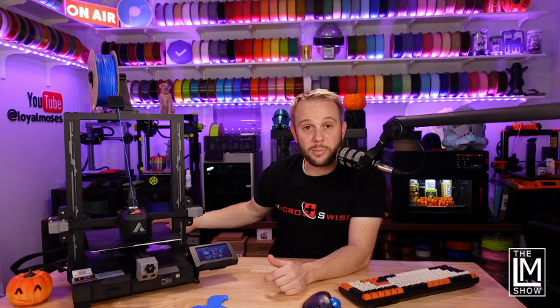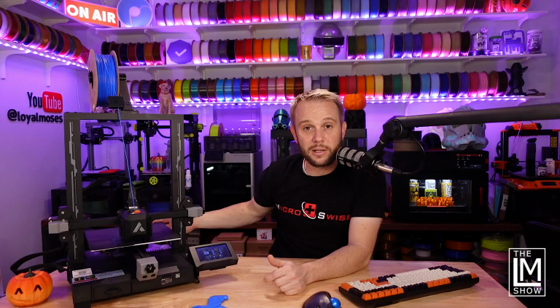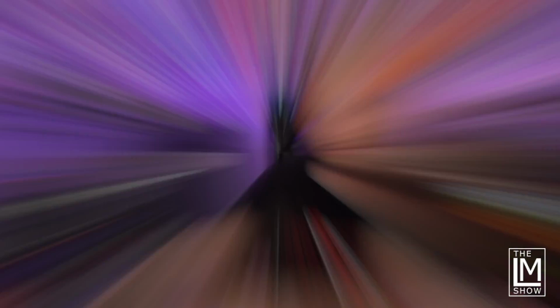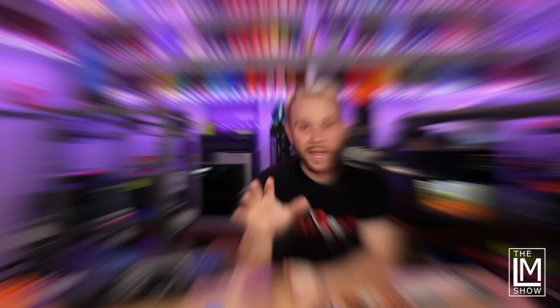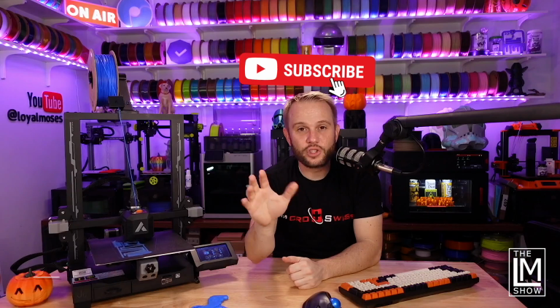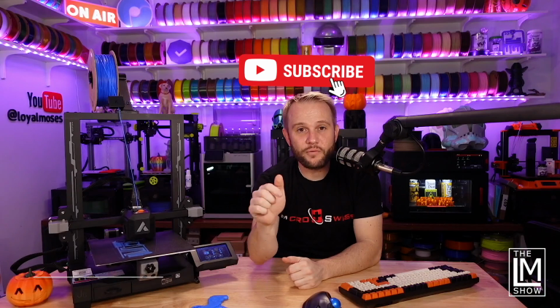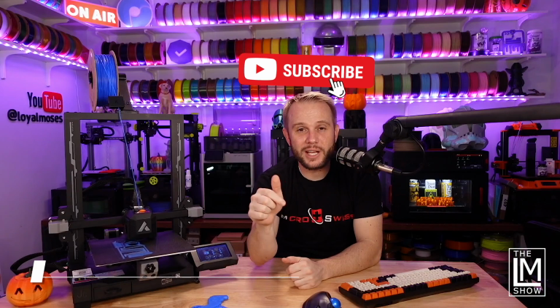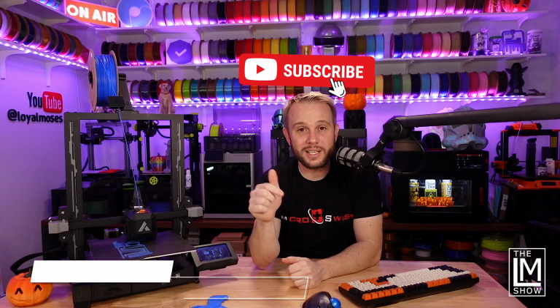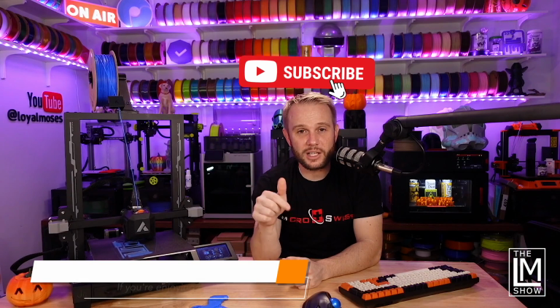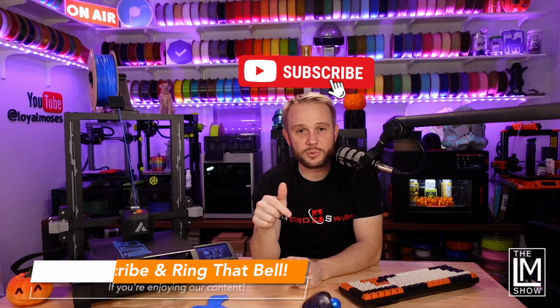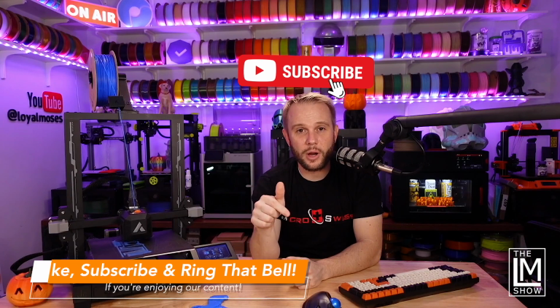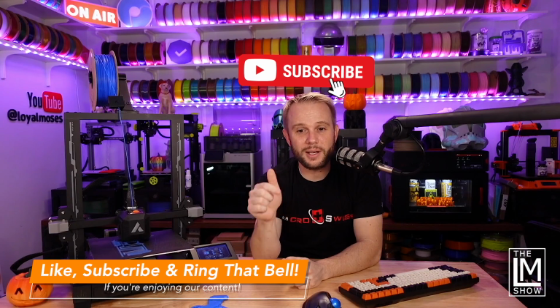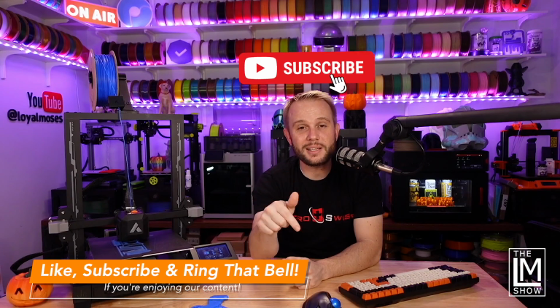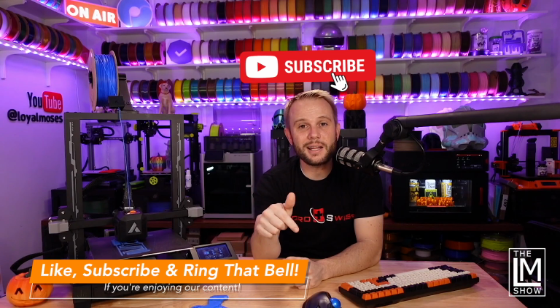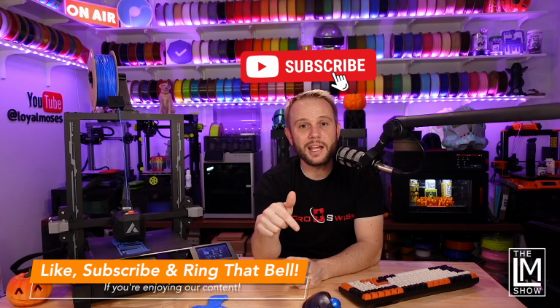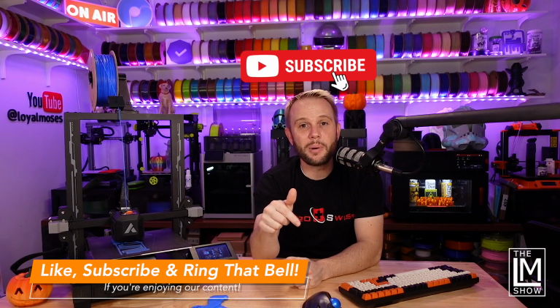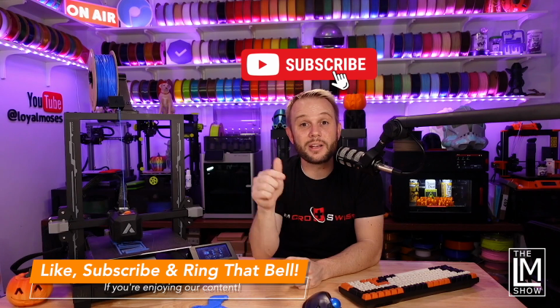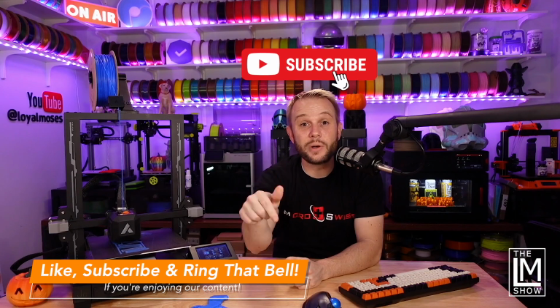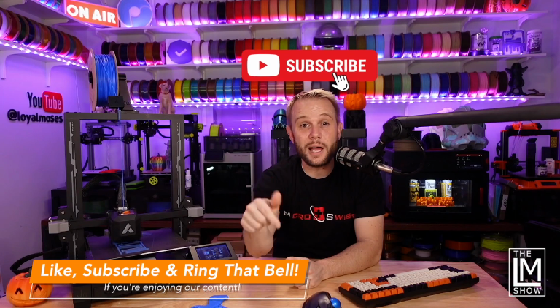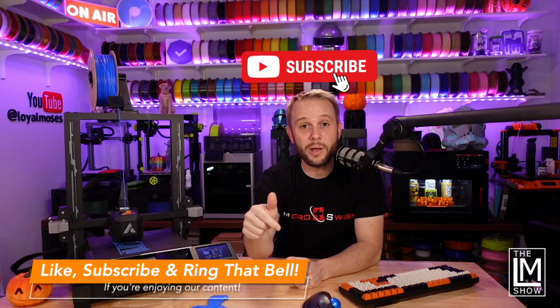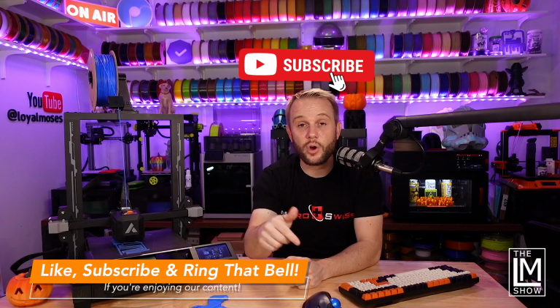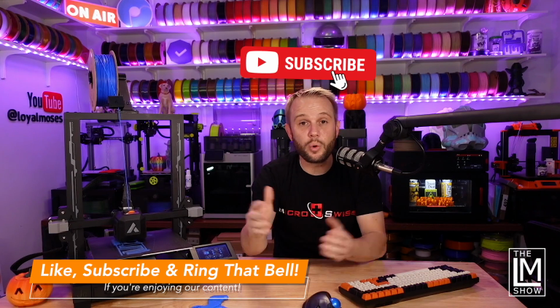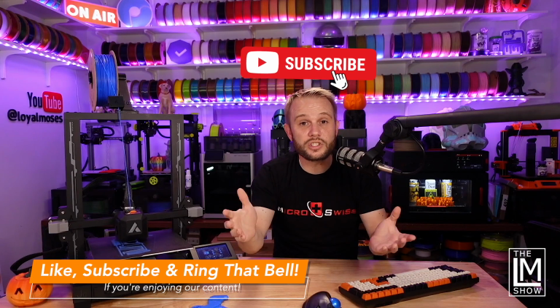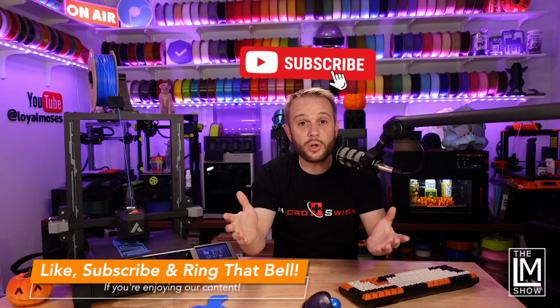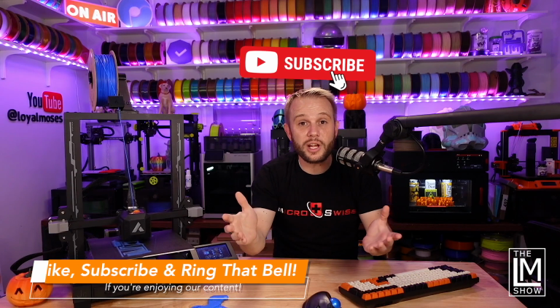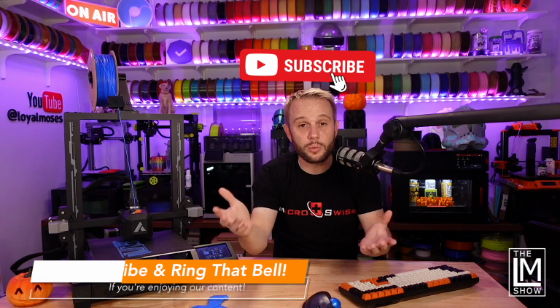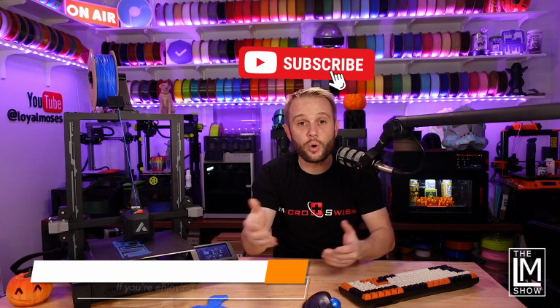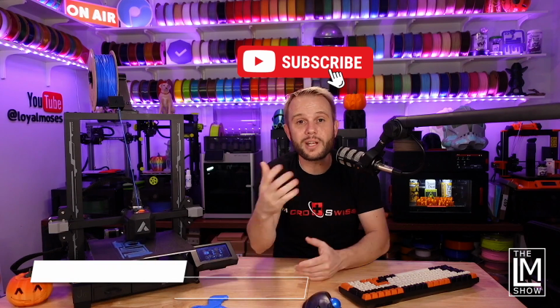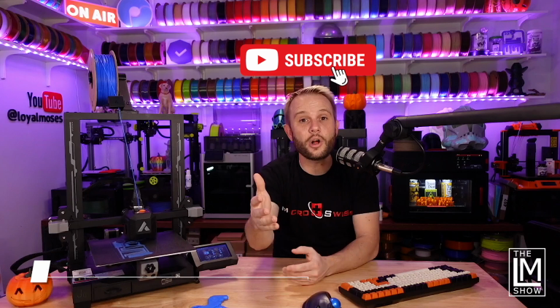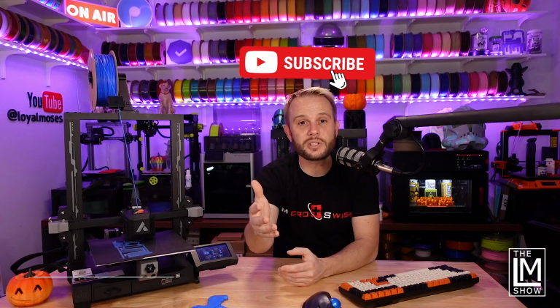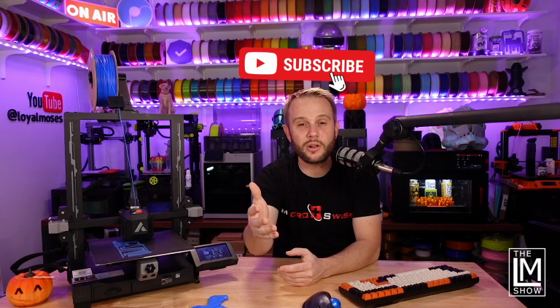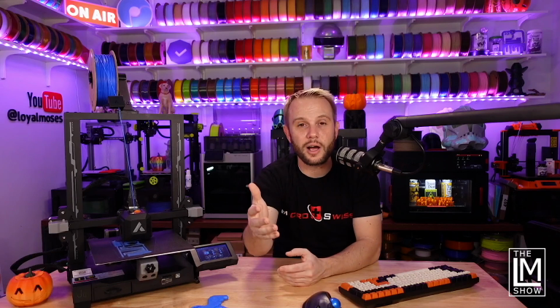Don't forget to hit that subscribe button, hit that like button, and ring that bell. We're a small channel and we're growing, and it helps us out a lot.